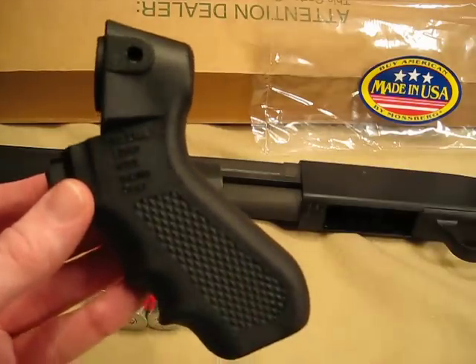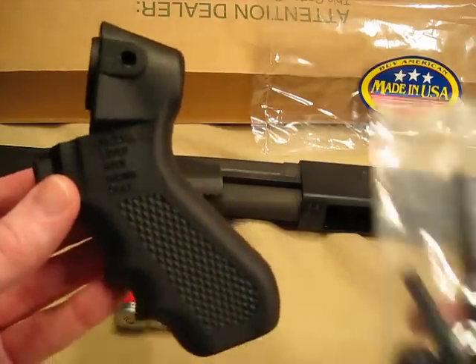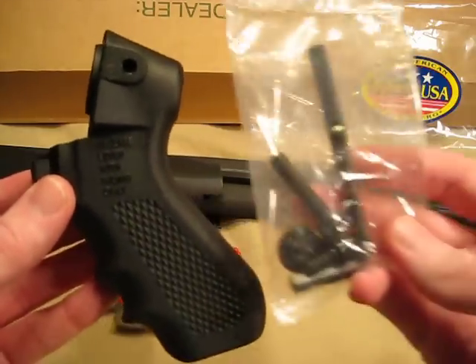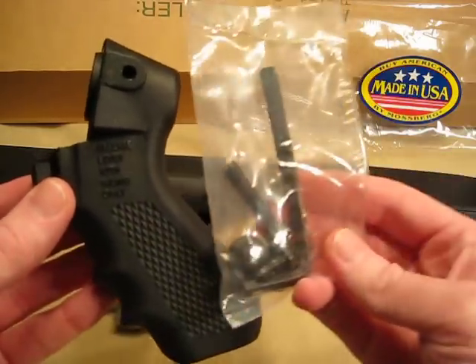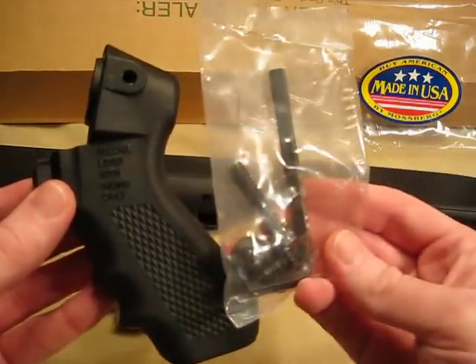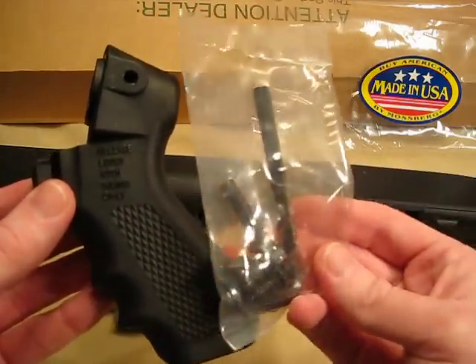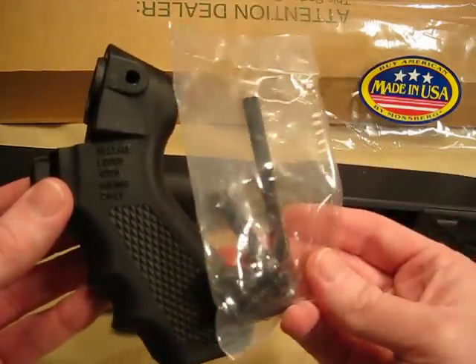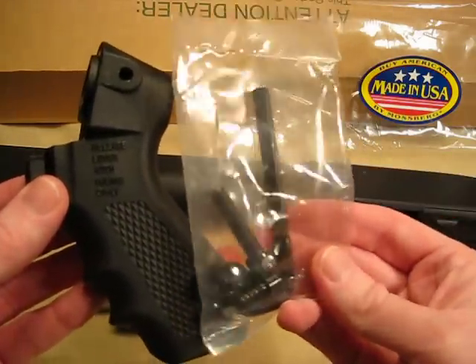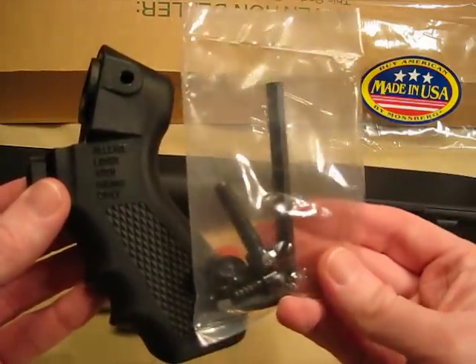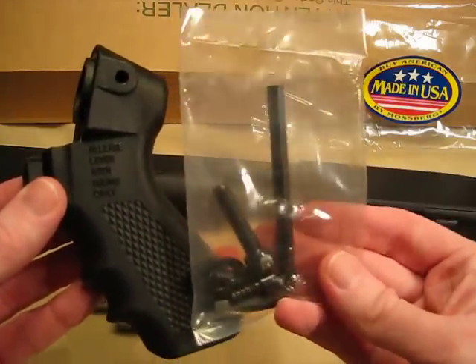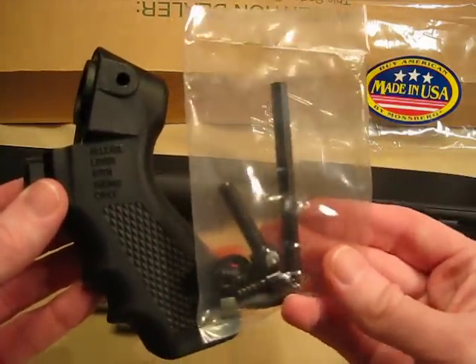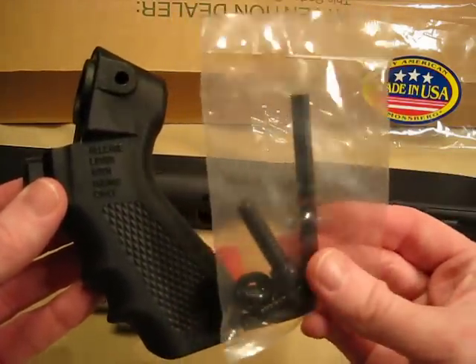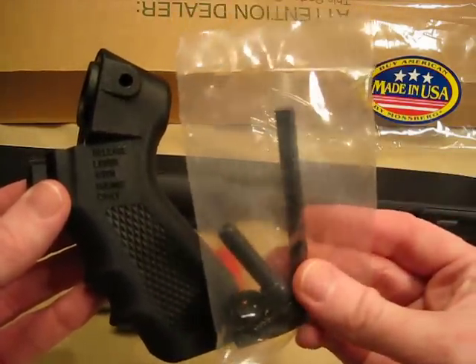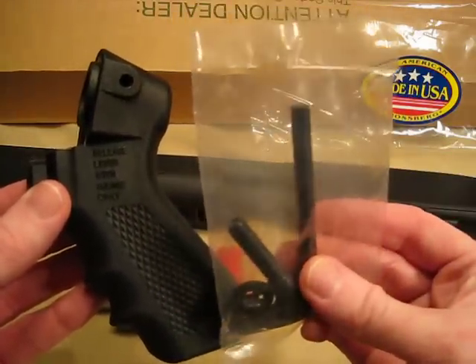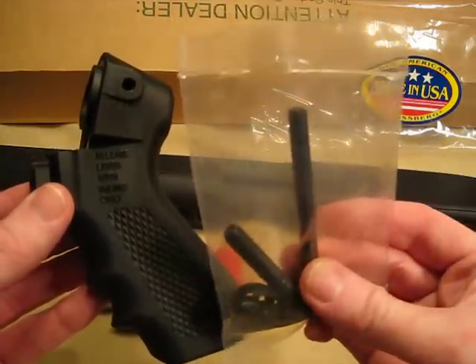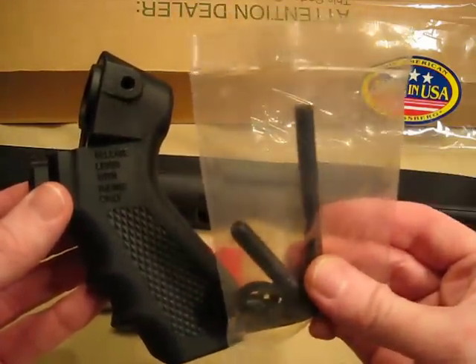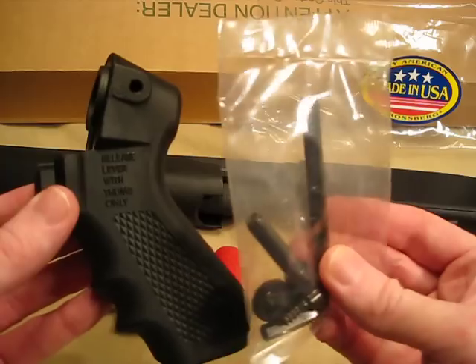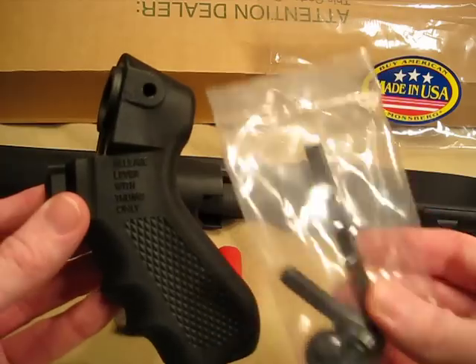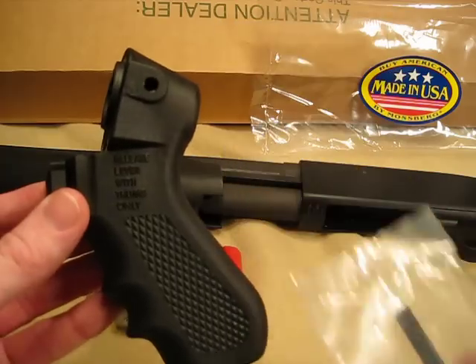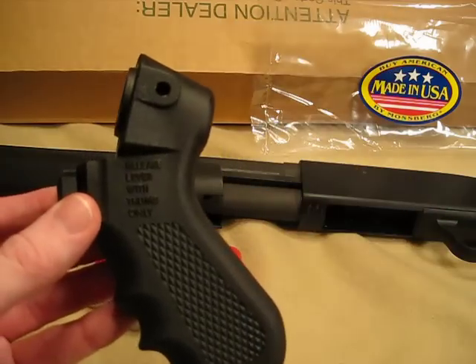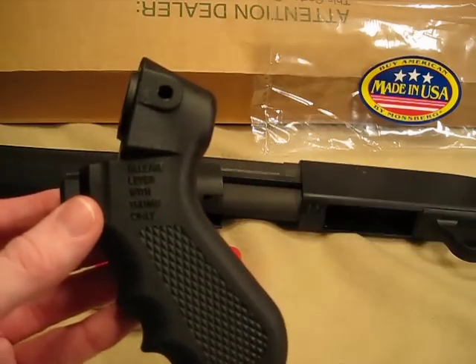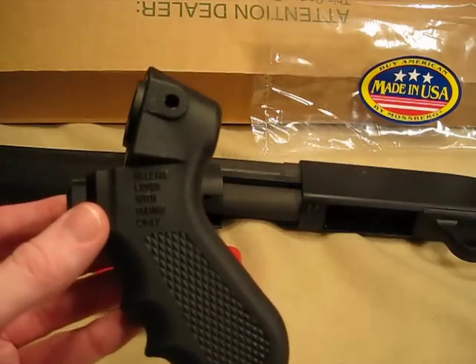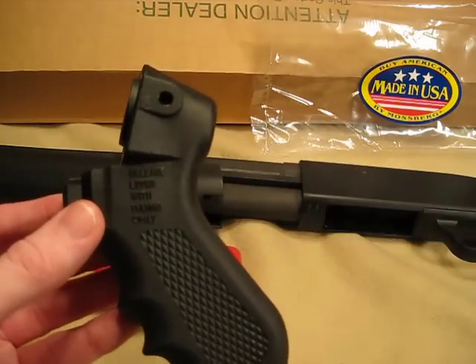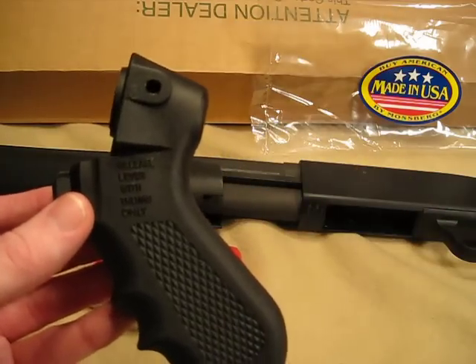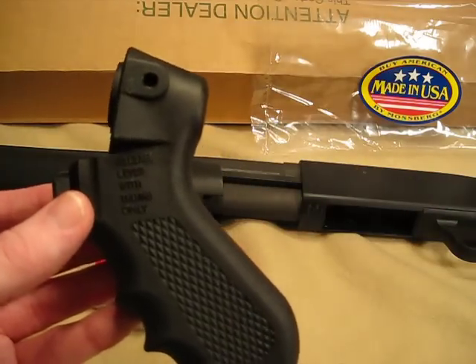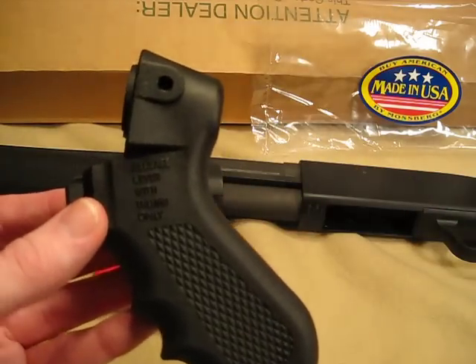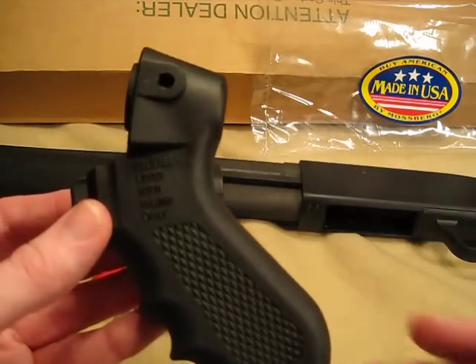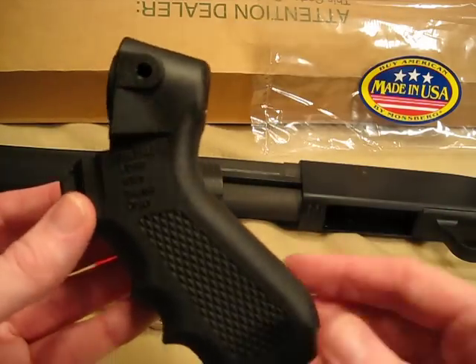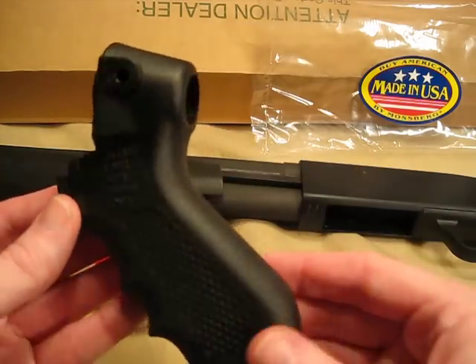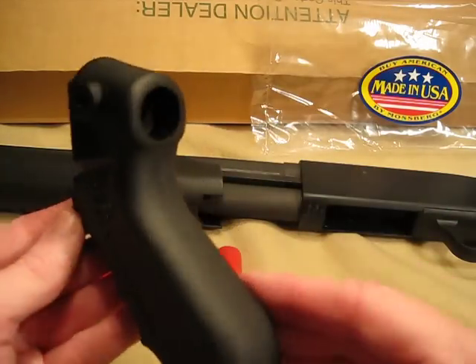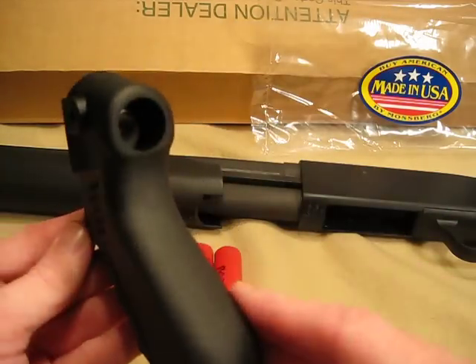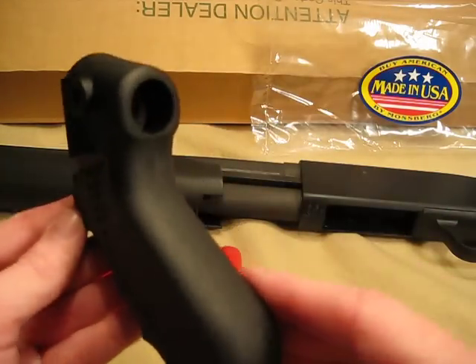It also comes with a little tool bag, a little Allen wrench, and some bolts there to help you change it.